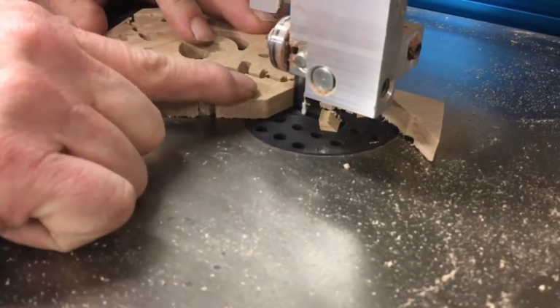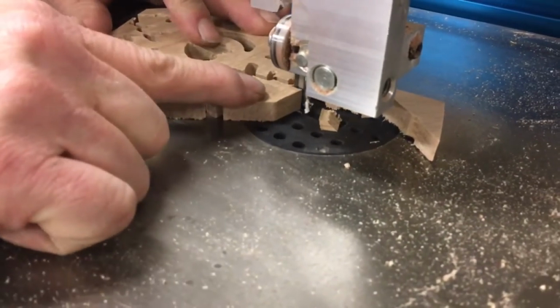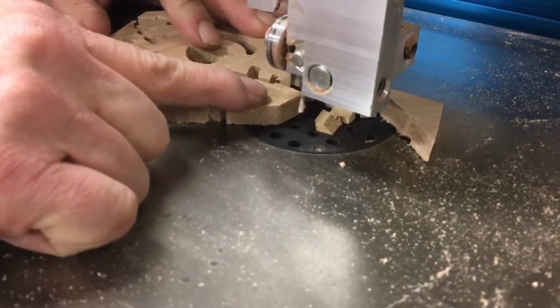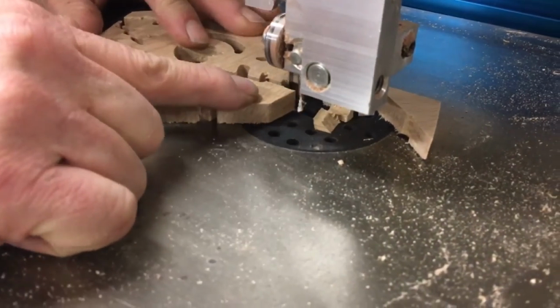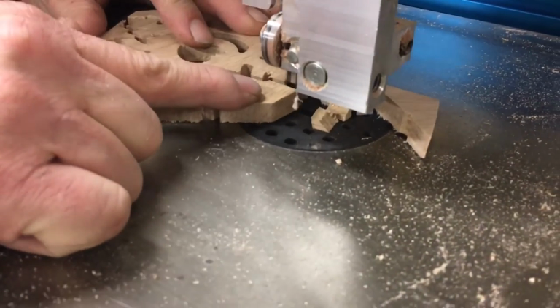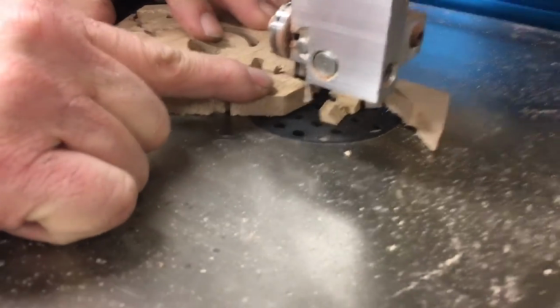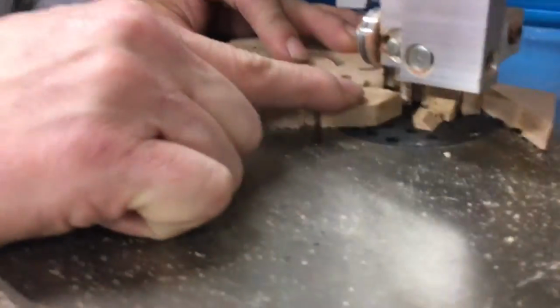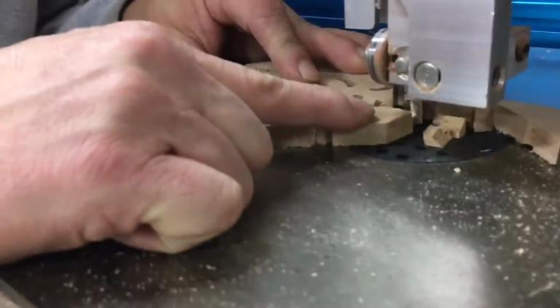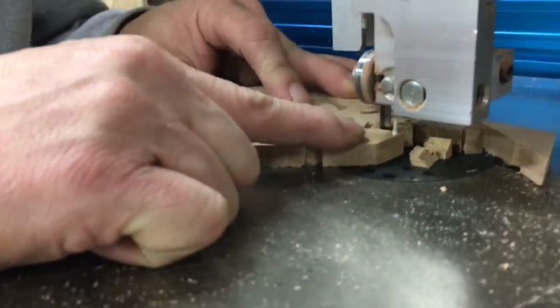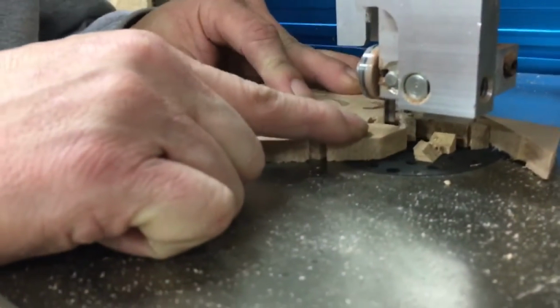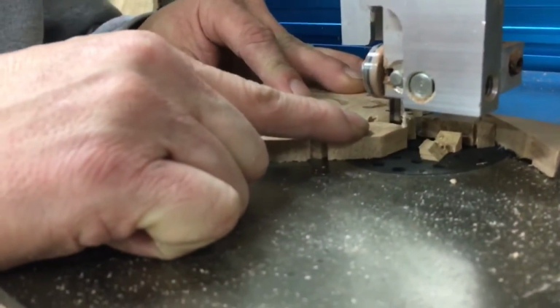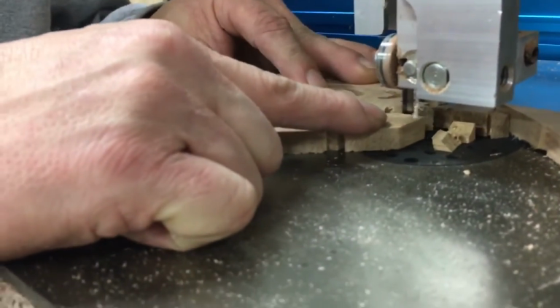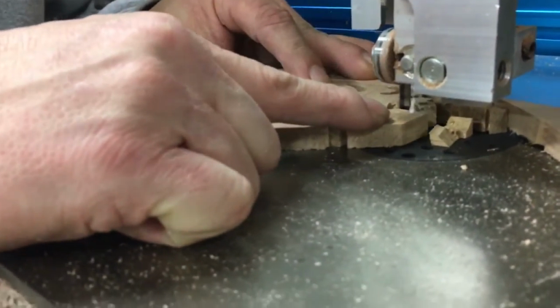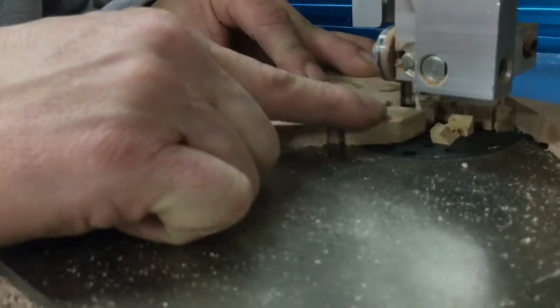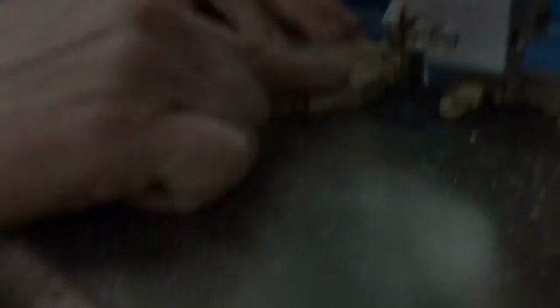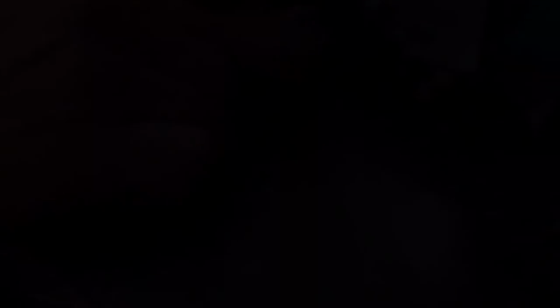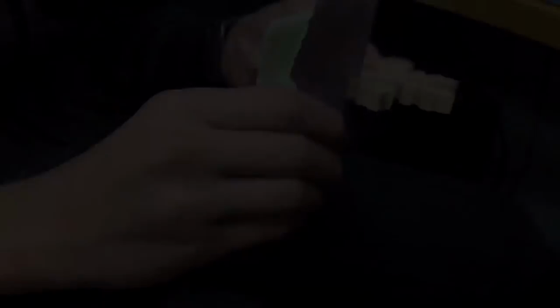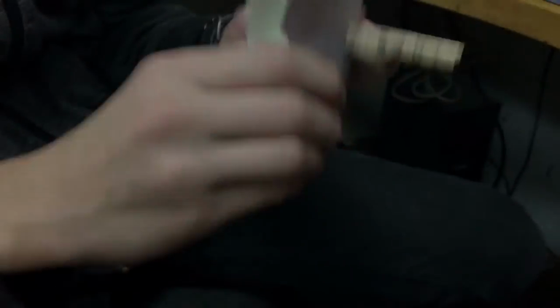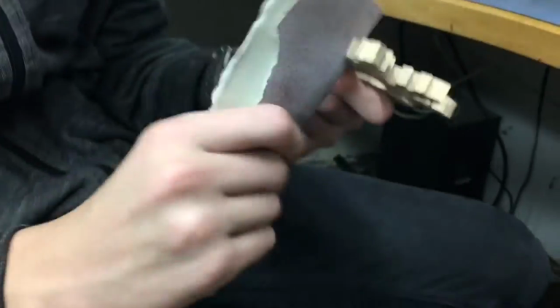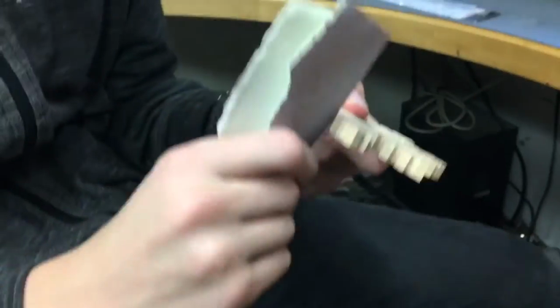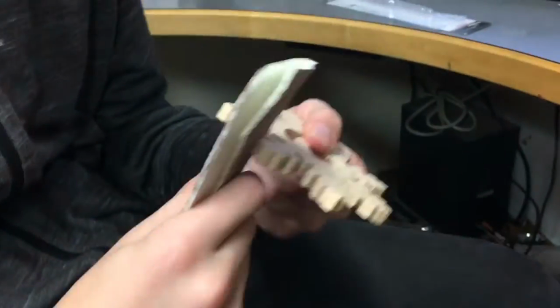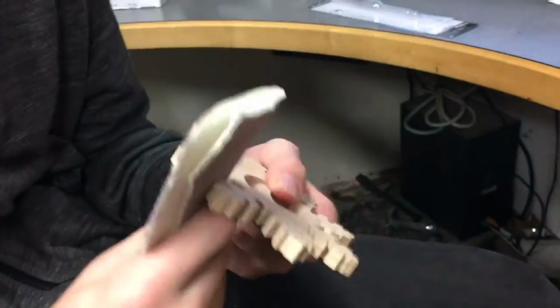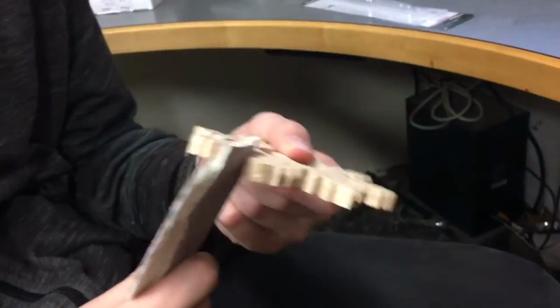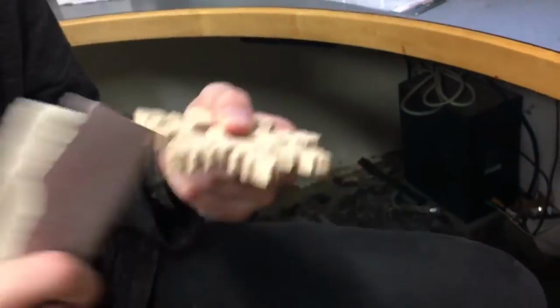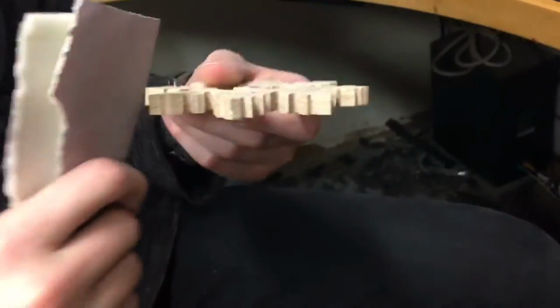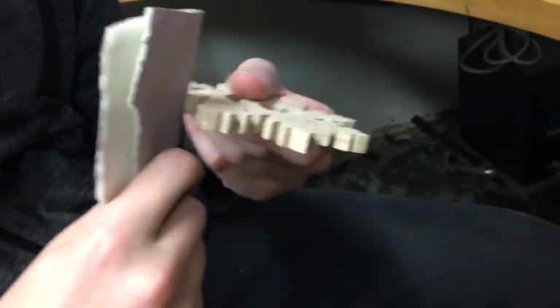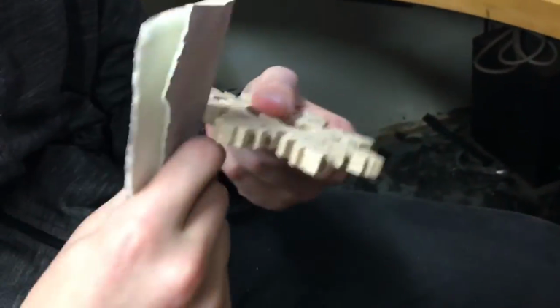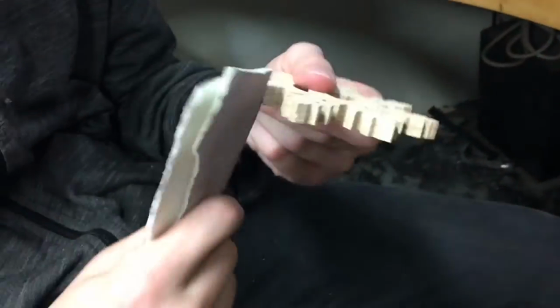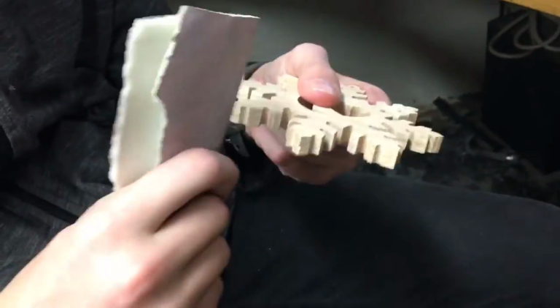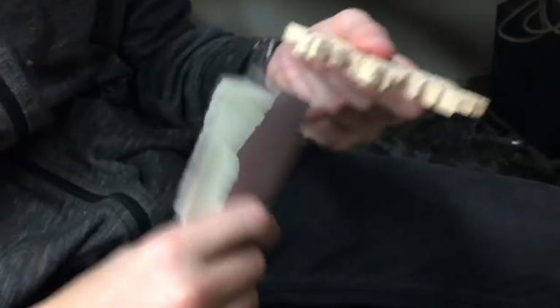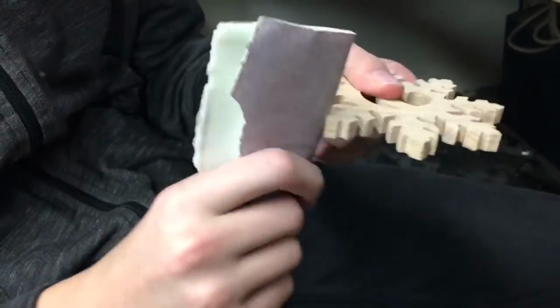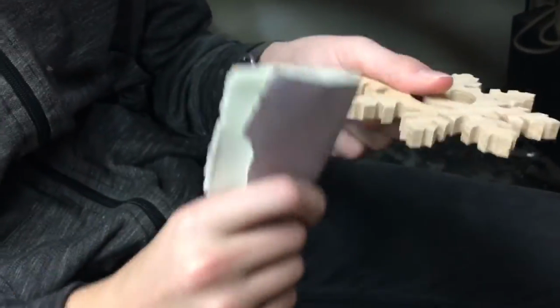After the bandsaw, it's on to the hand sanding, which is a necessary evil that no kid likes.